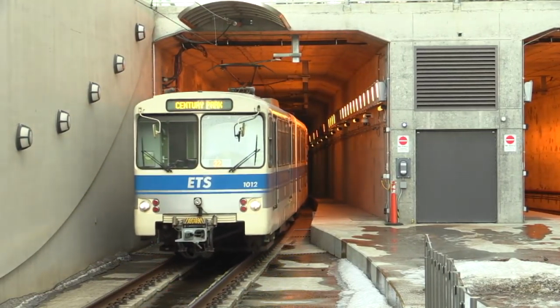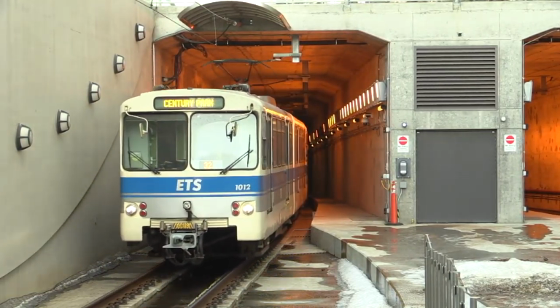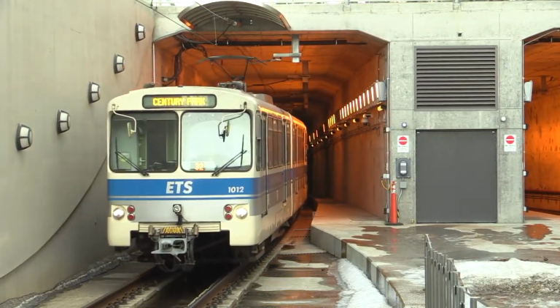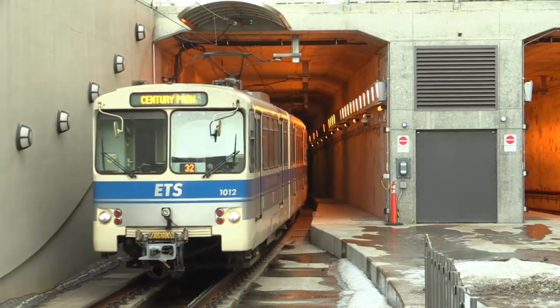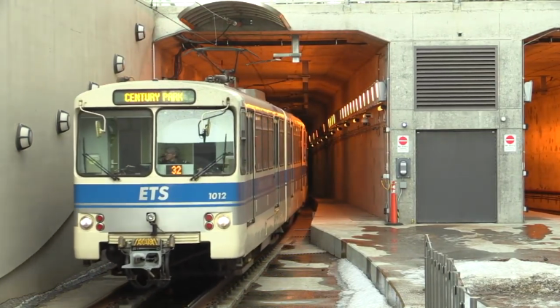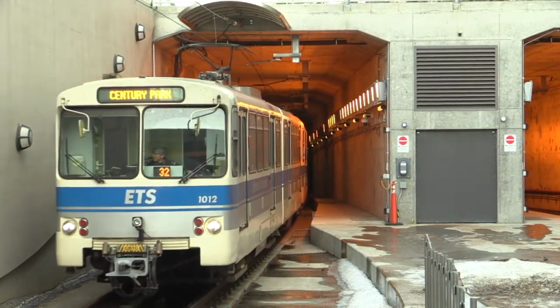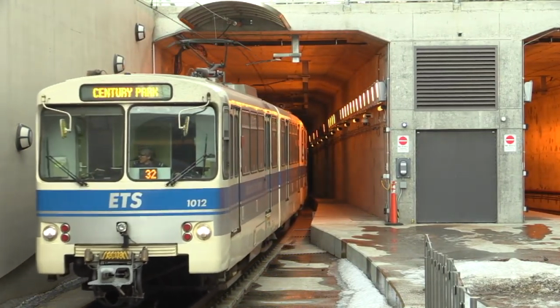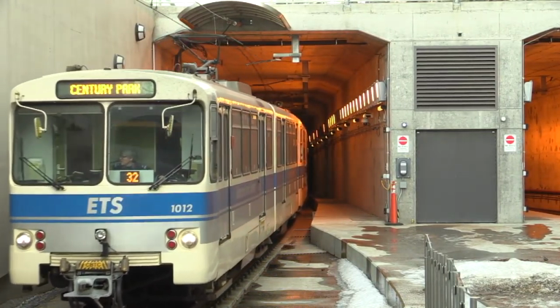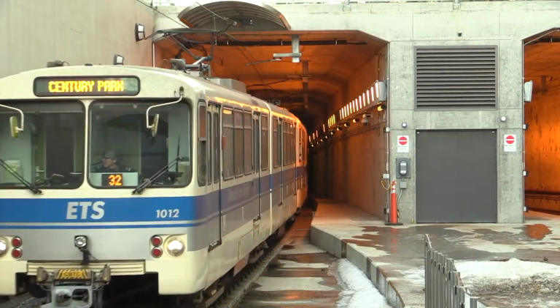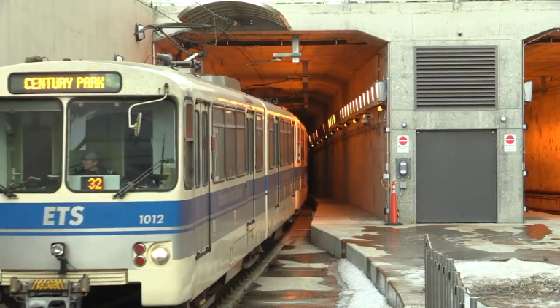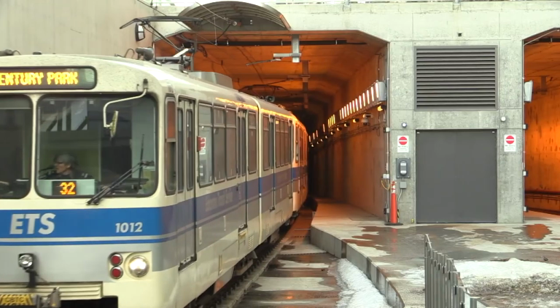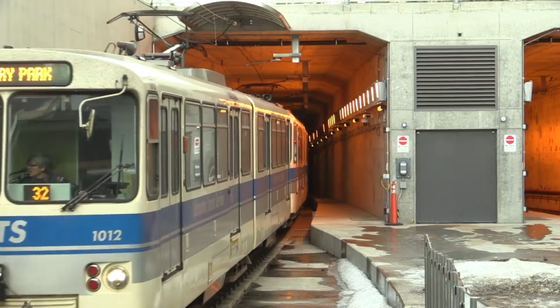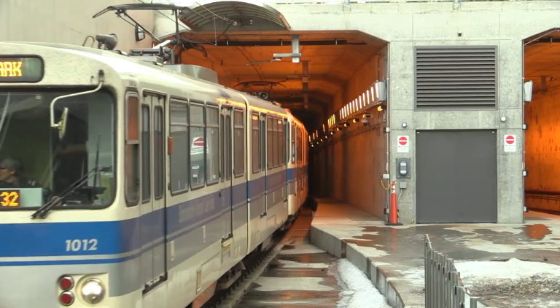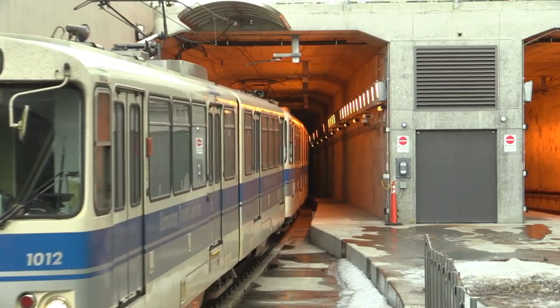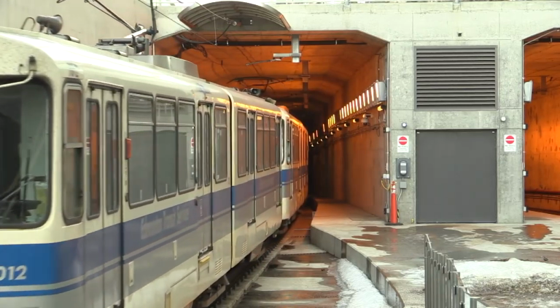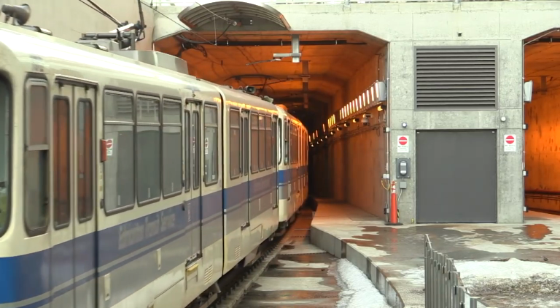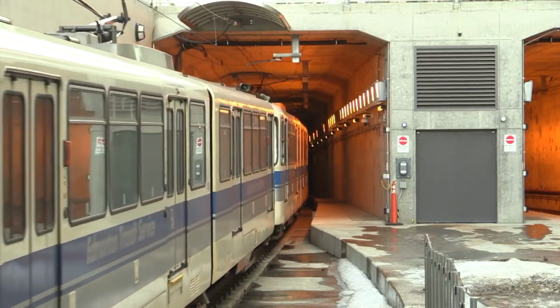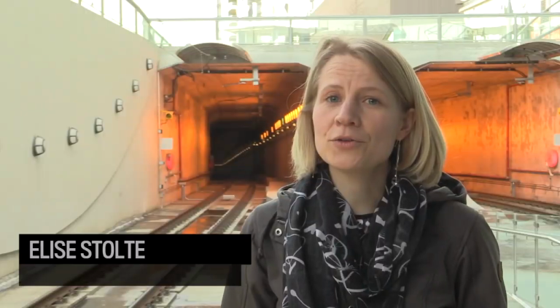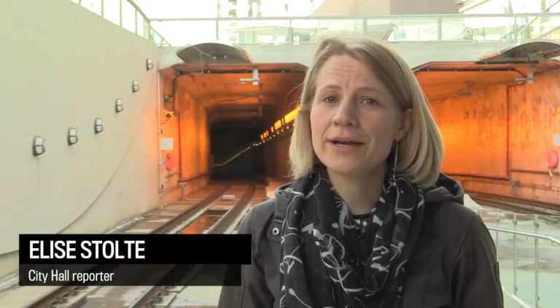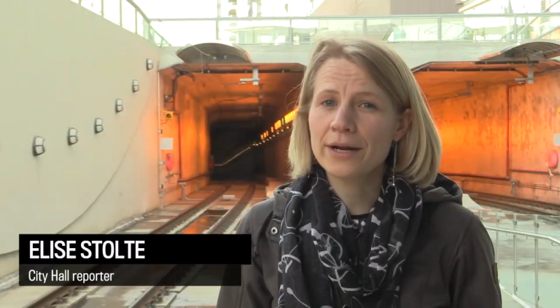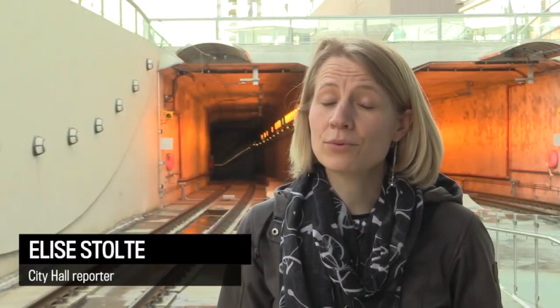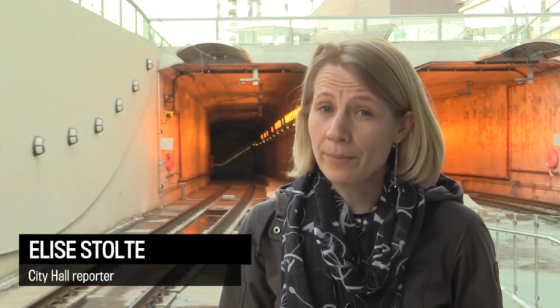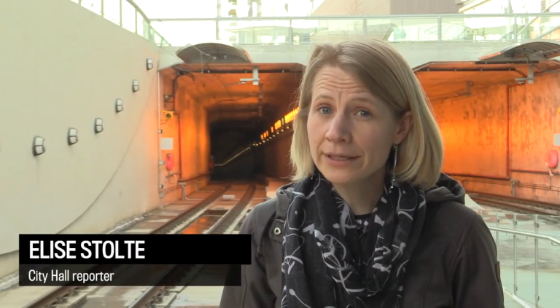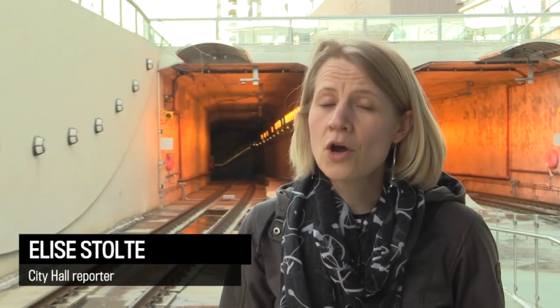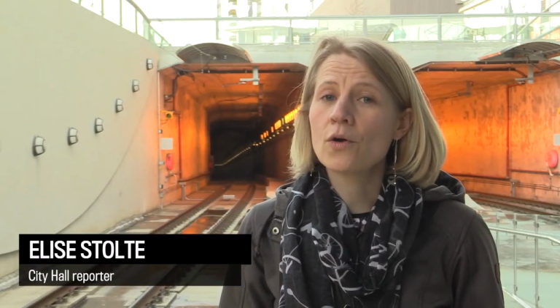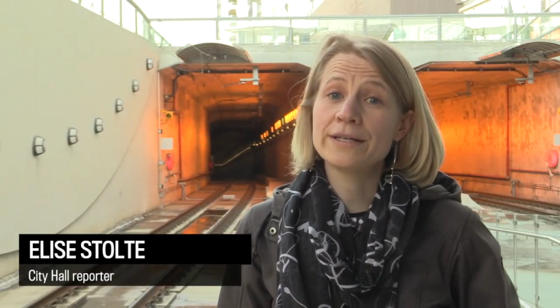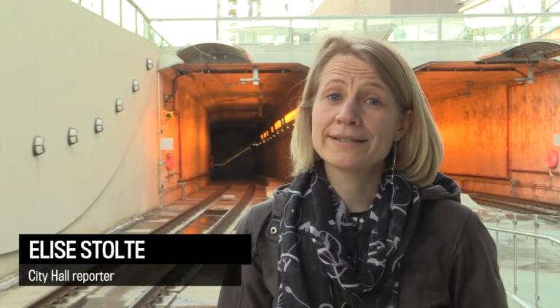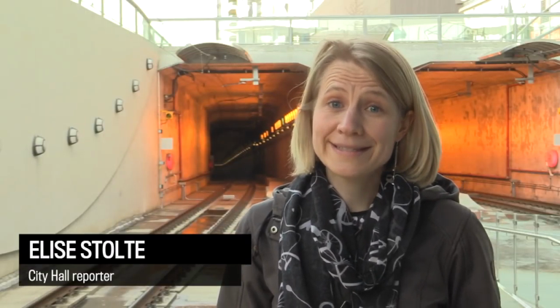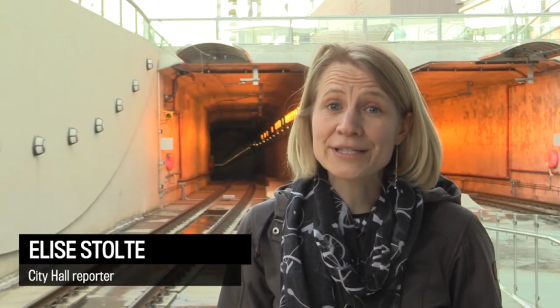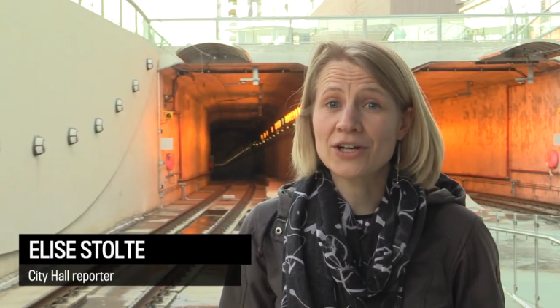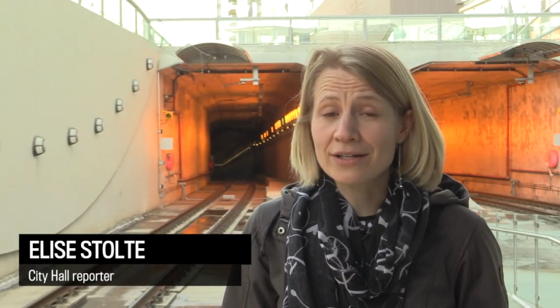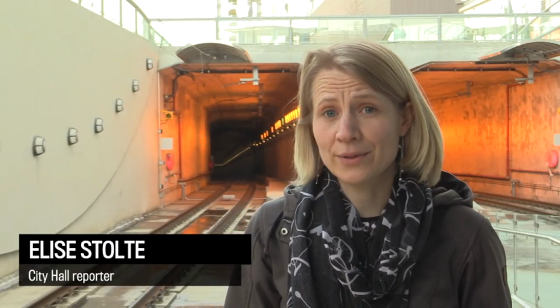April 30th — that's the deadline for Thales Canada to have the Metro line running properly, or face serious consequences.